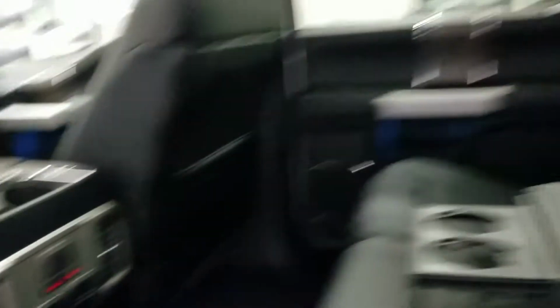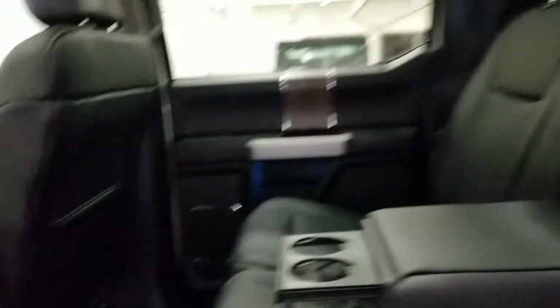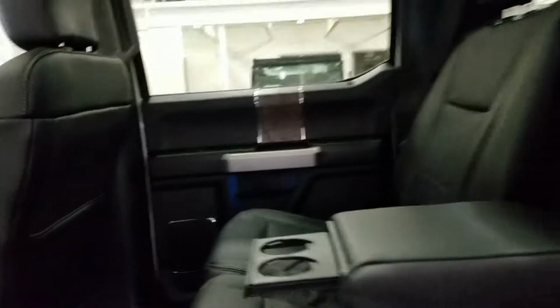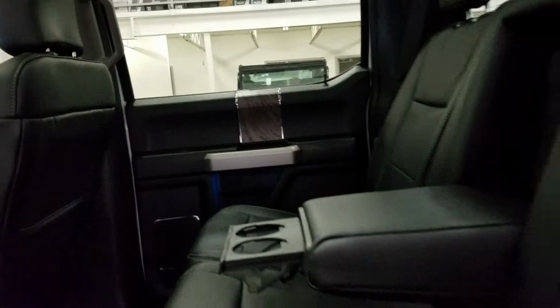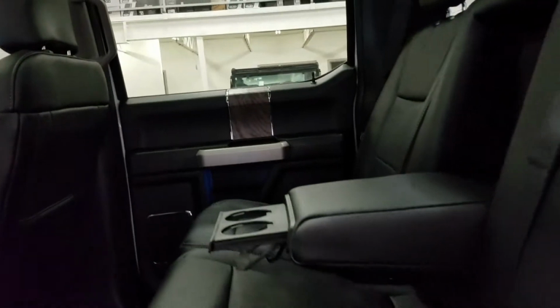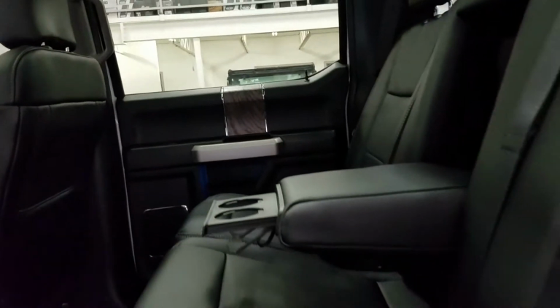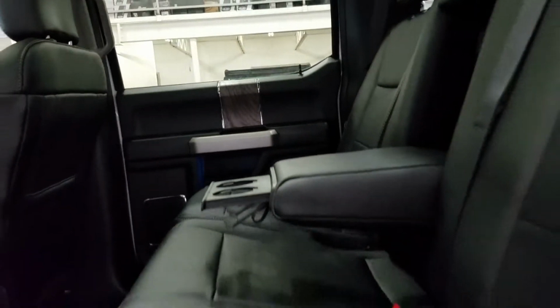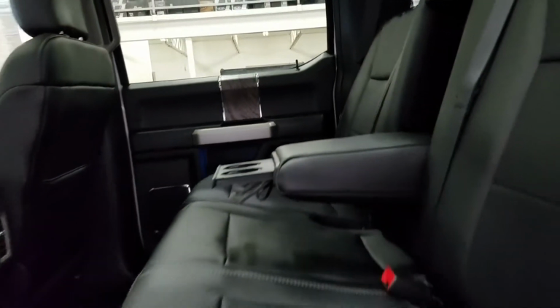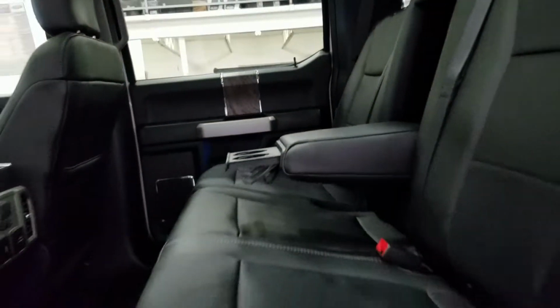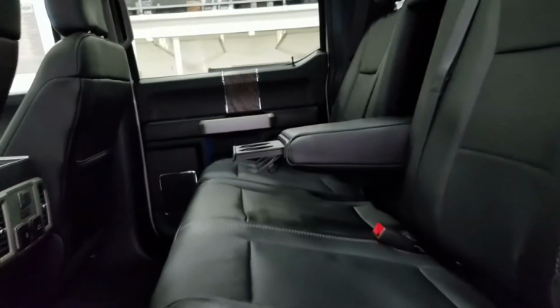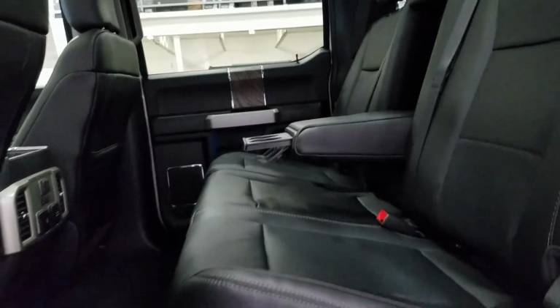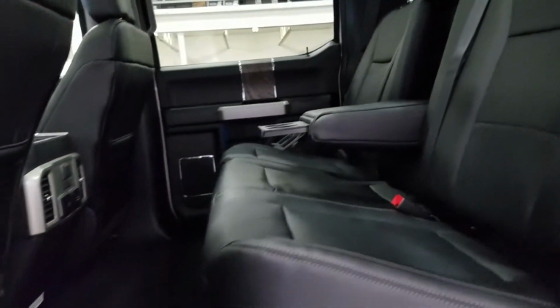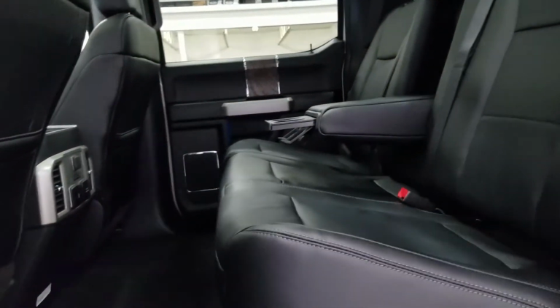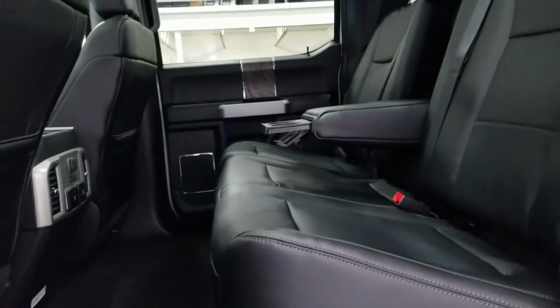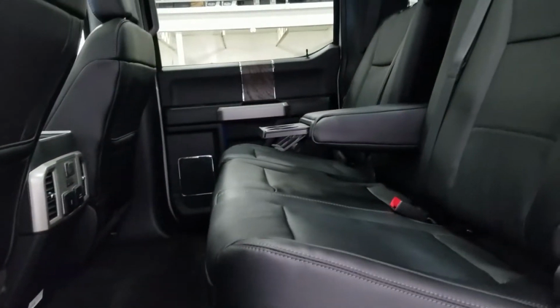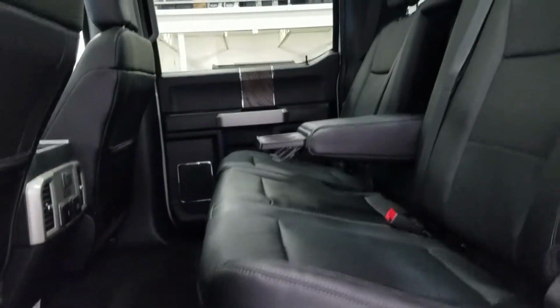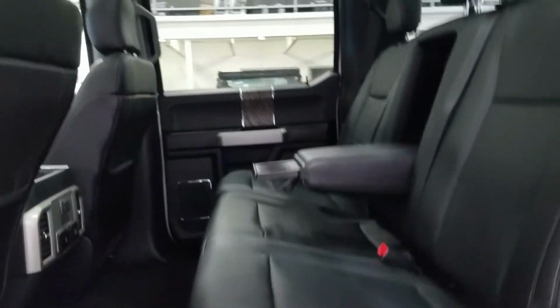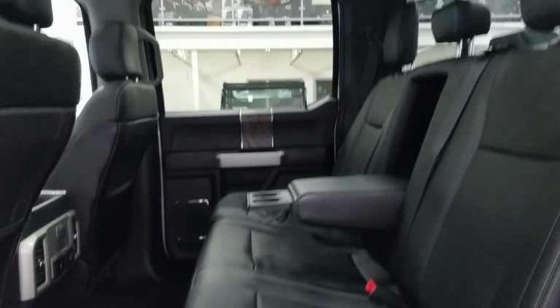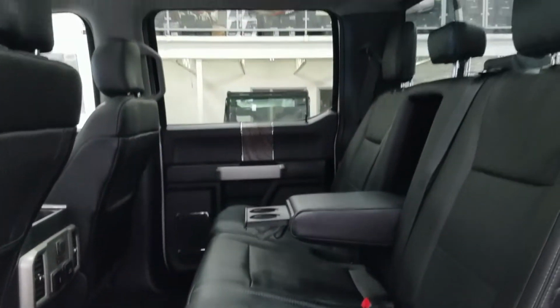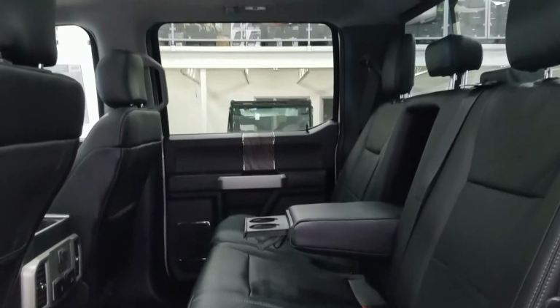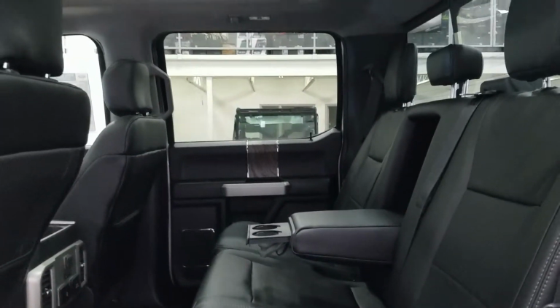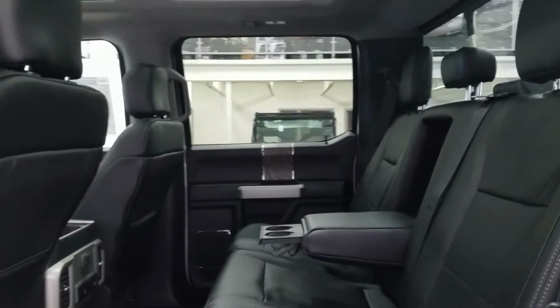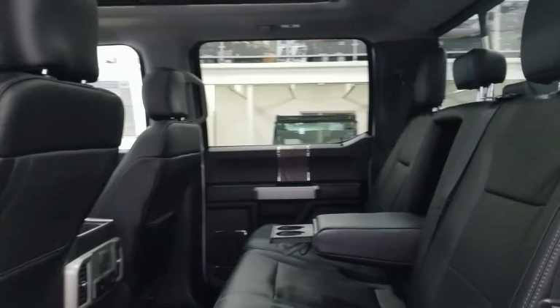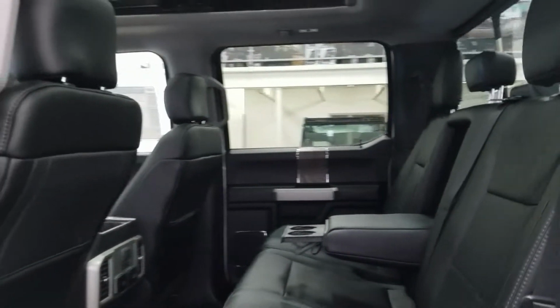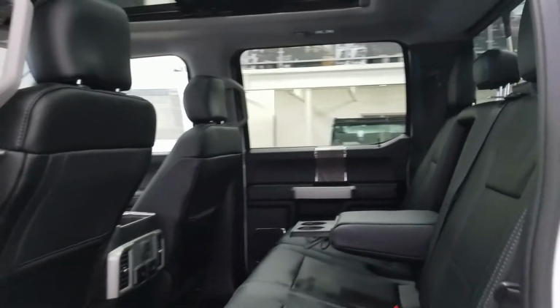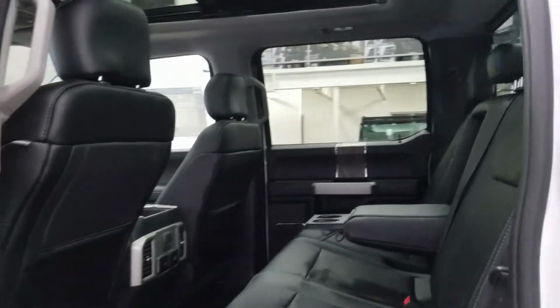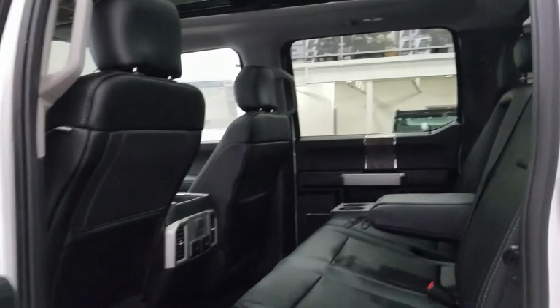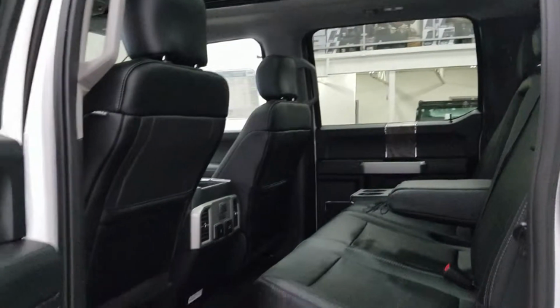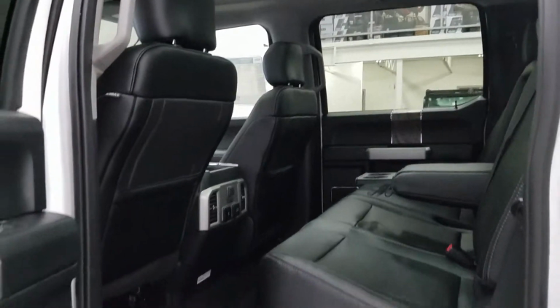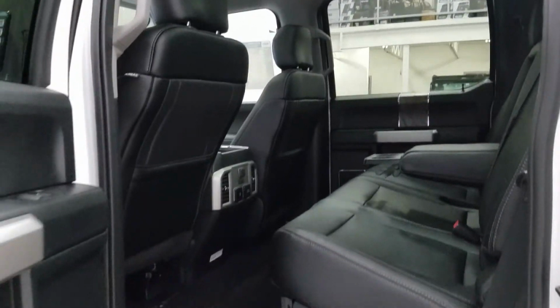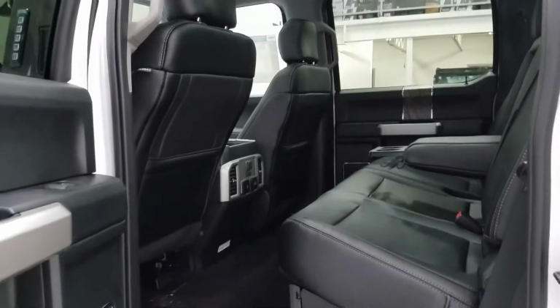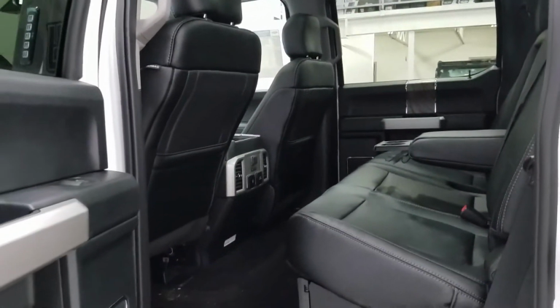With our 60/40 bench seating arrangement we are left with loads of legroom and tons of headspace to fit three passengers in the rear comfortably.